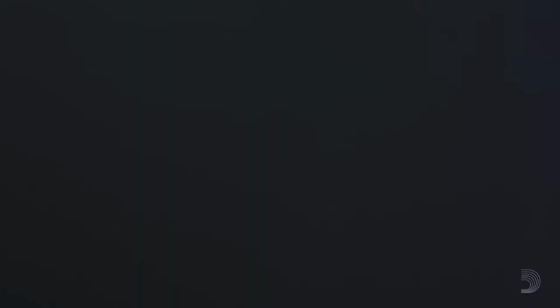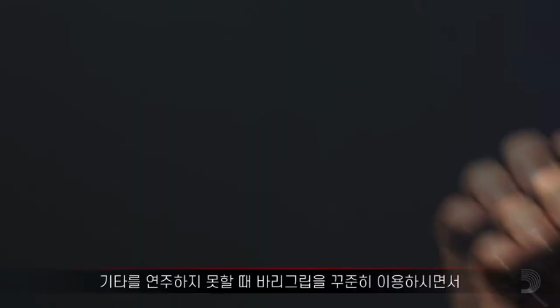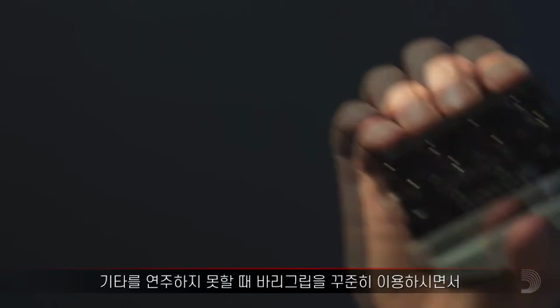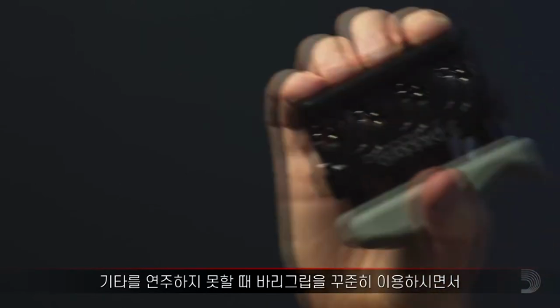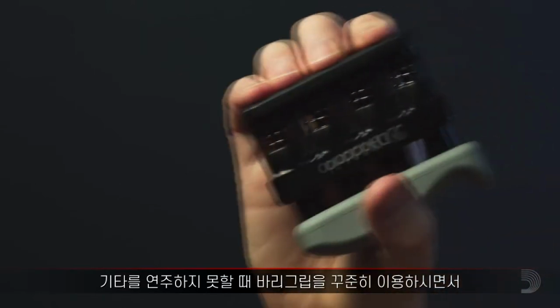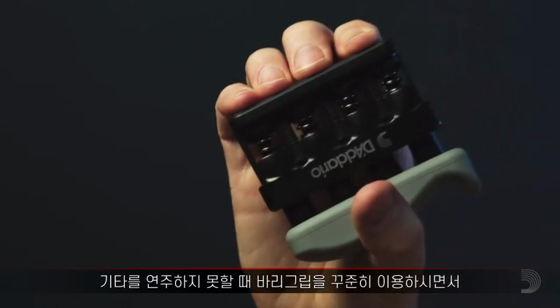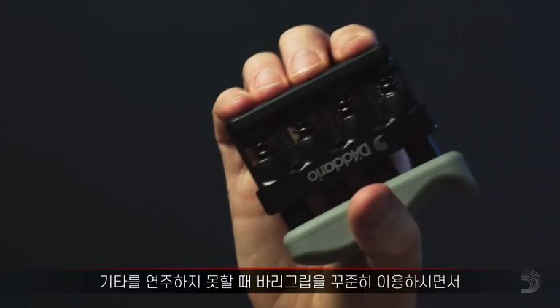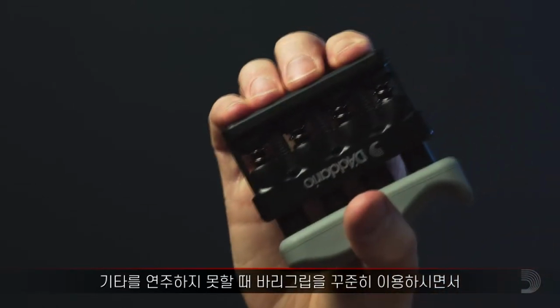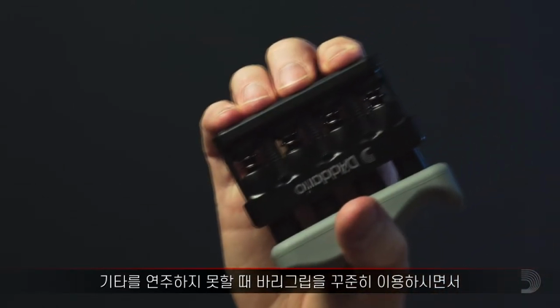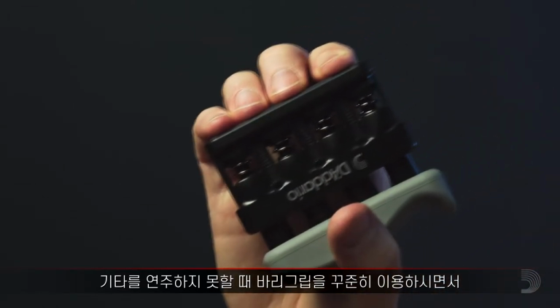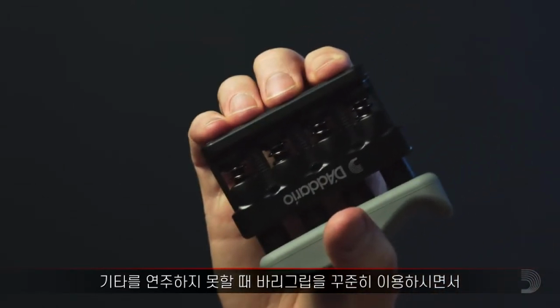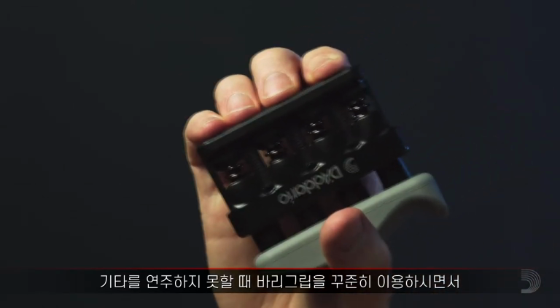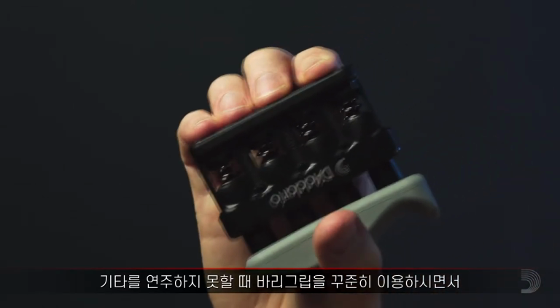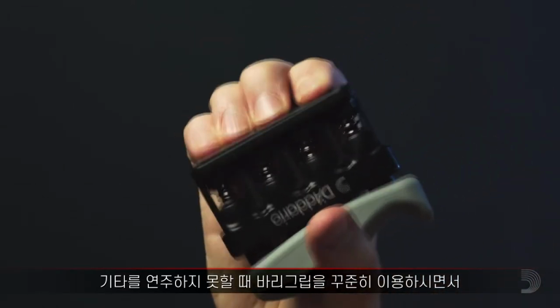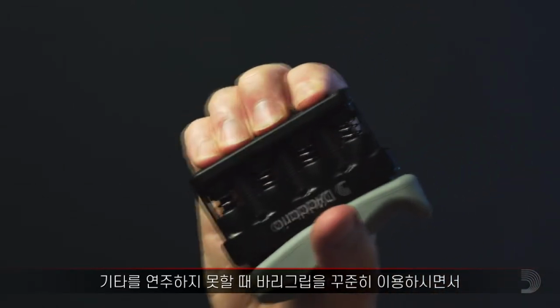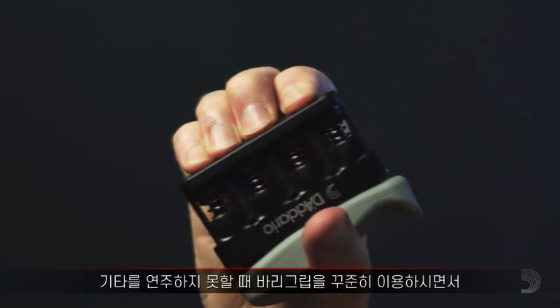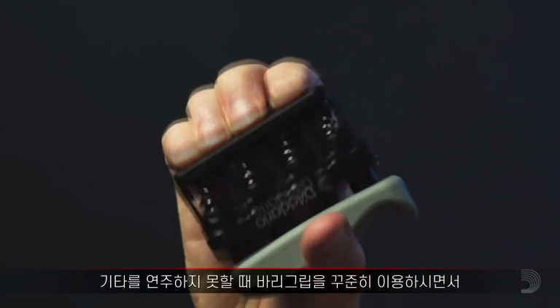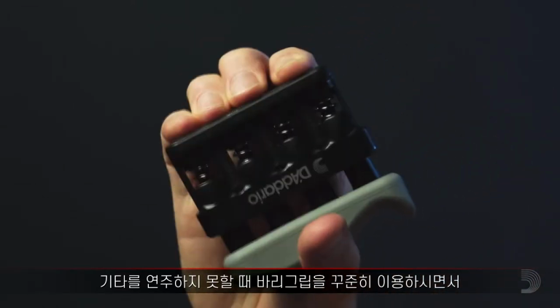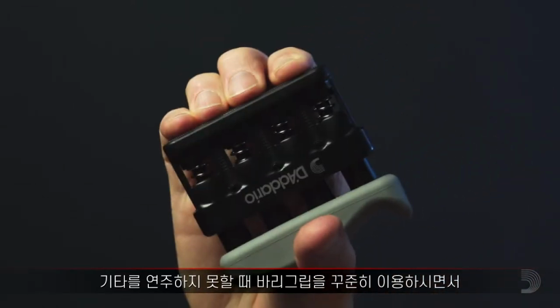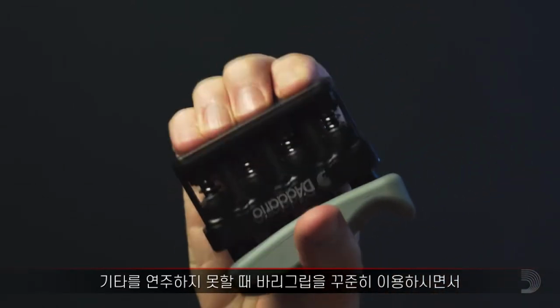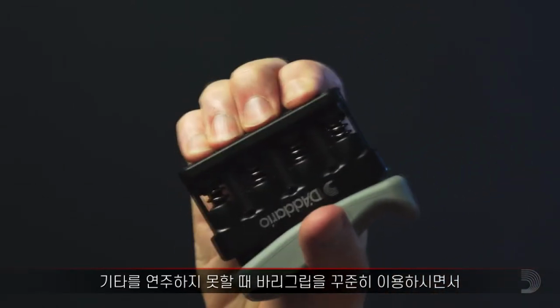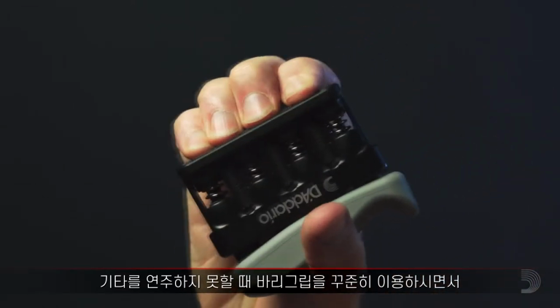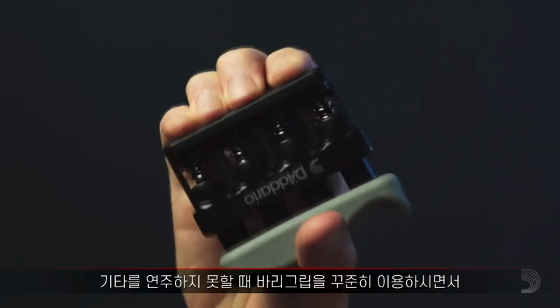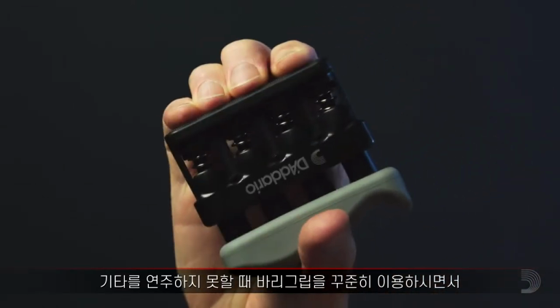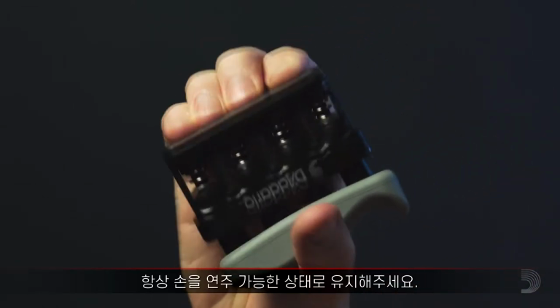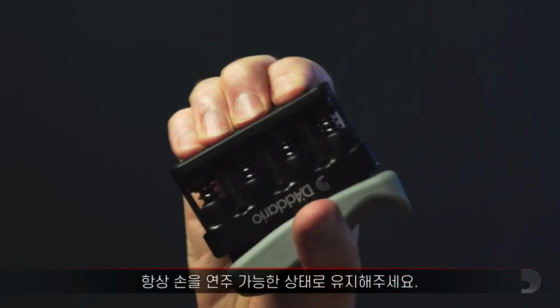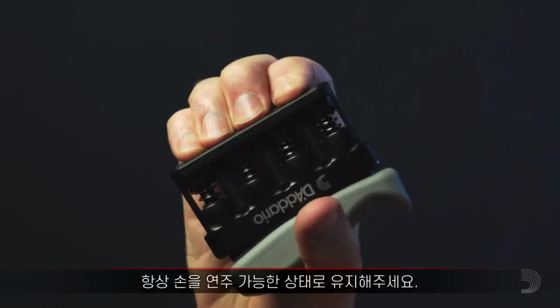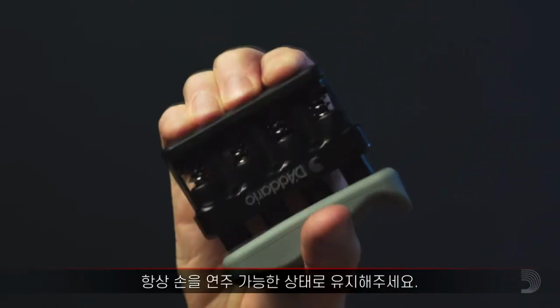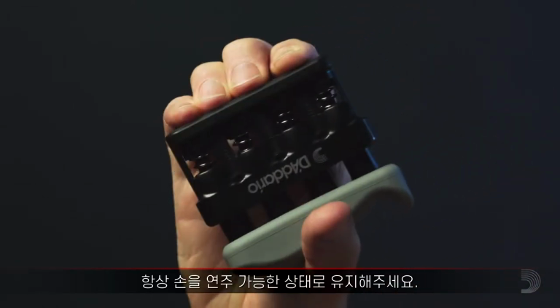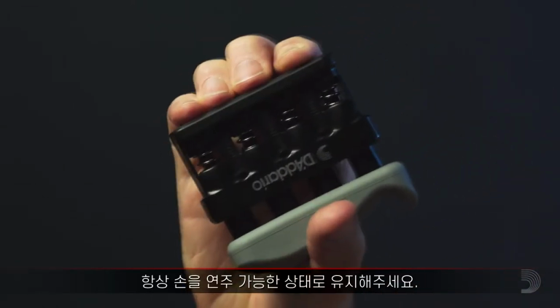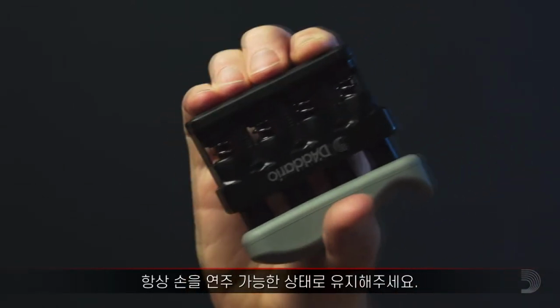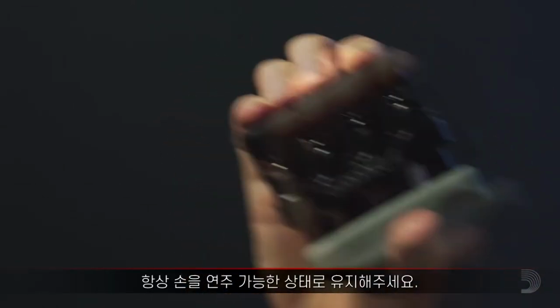Using the Vera Grip regularly will help keep your hands in playing form, even when you're away from your guitar.